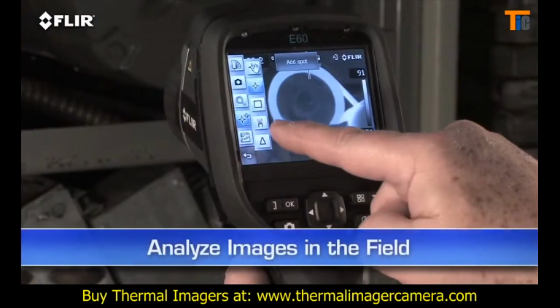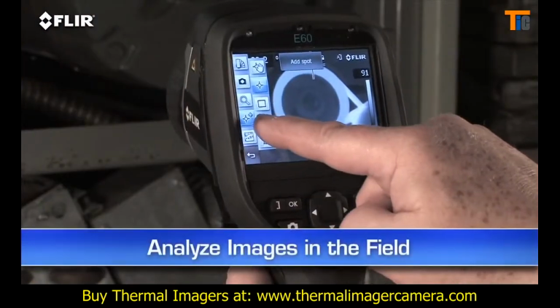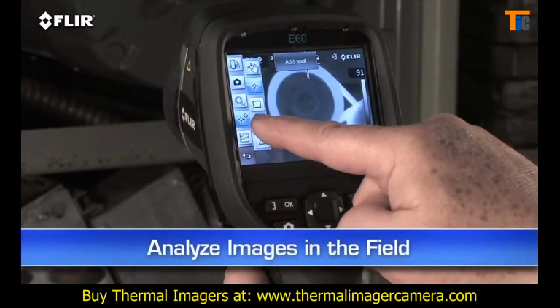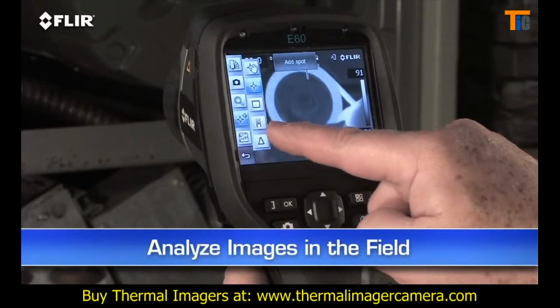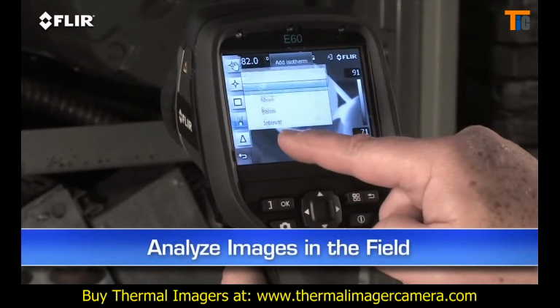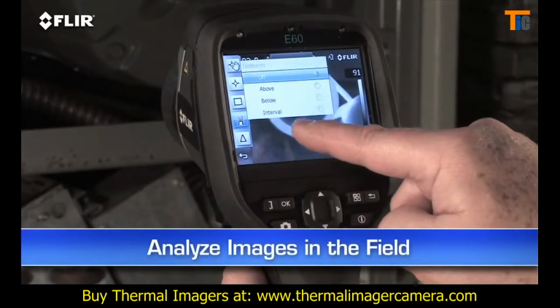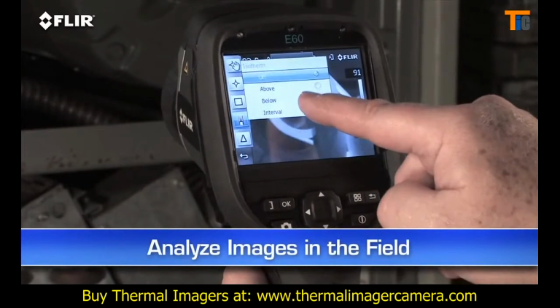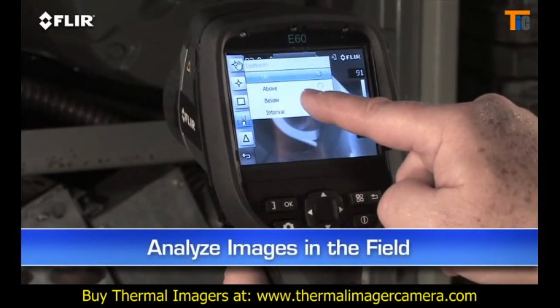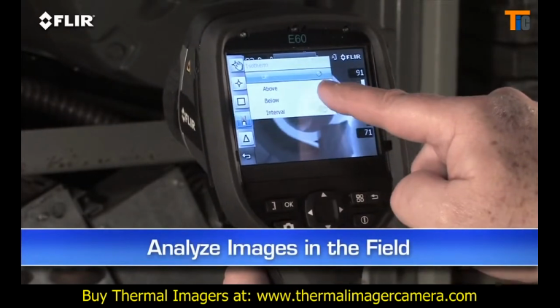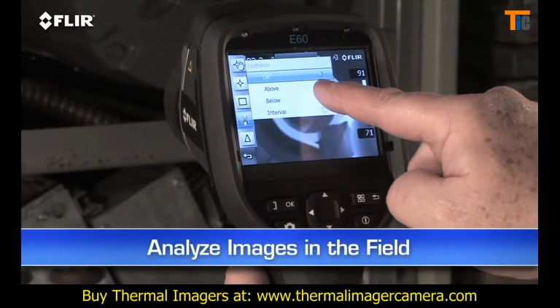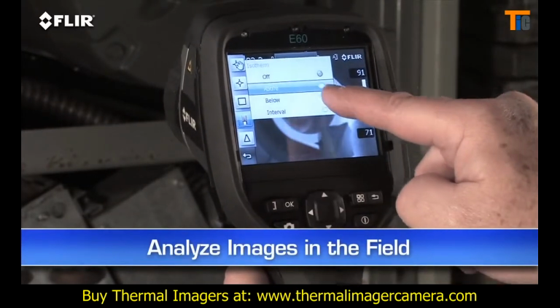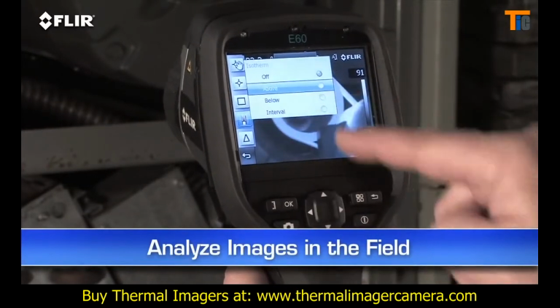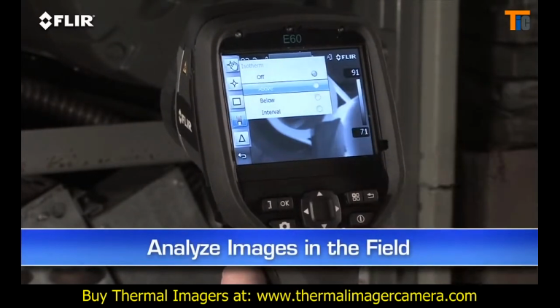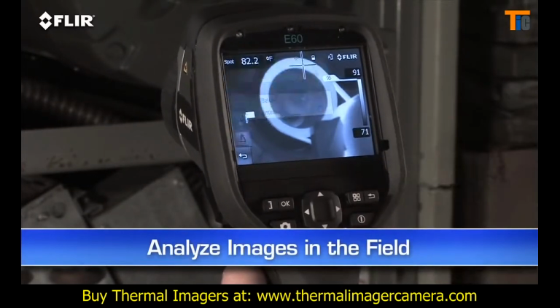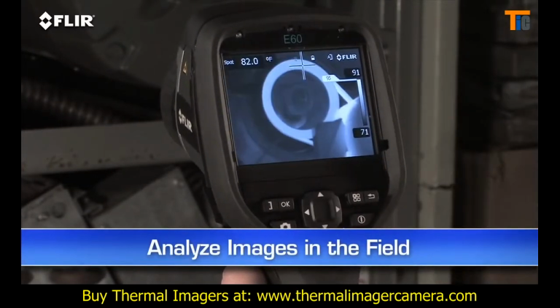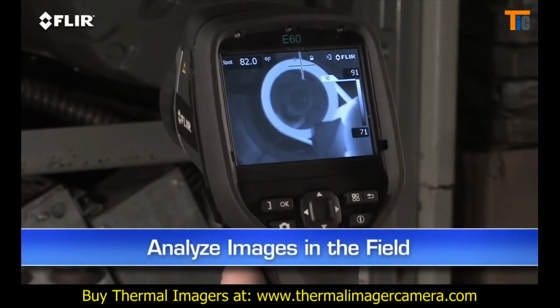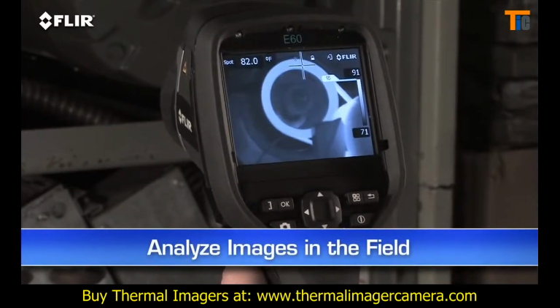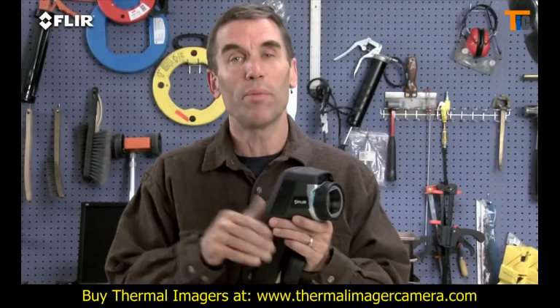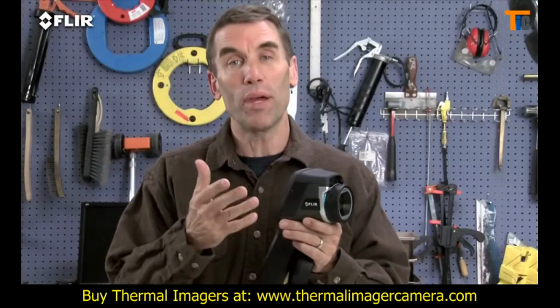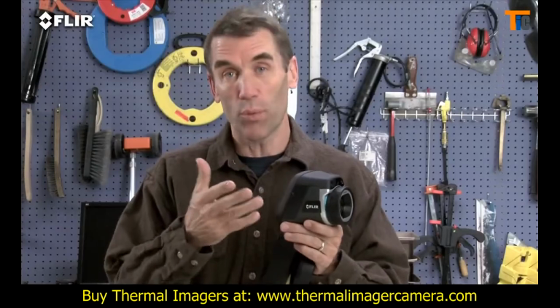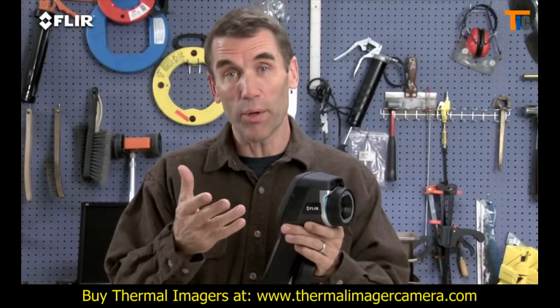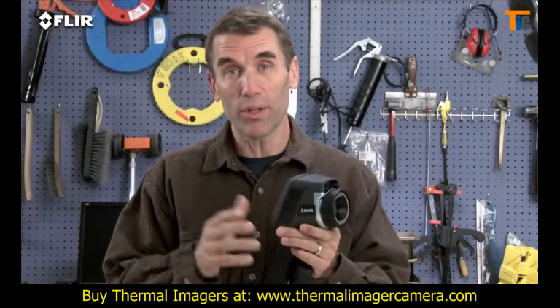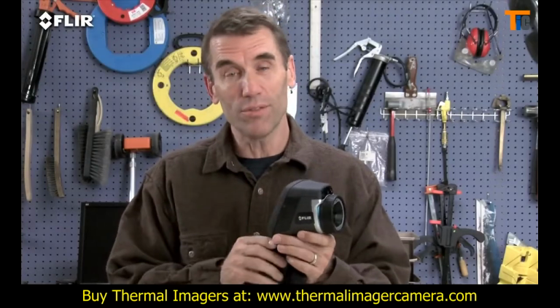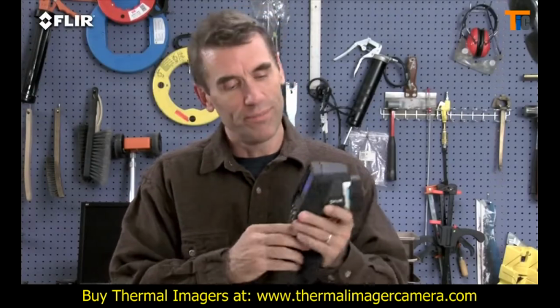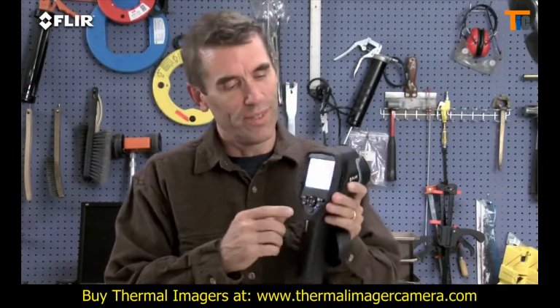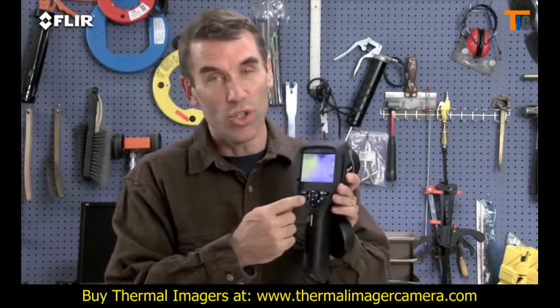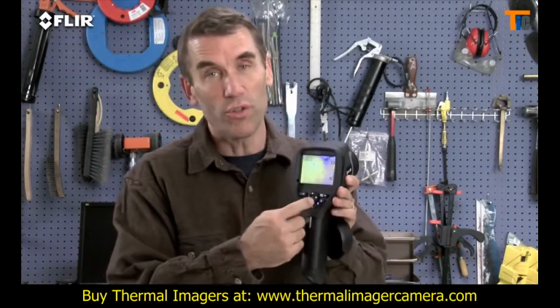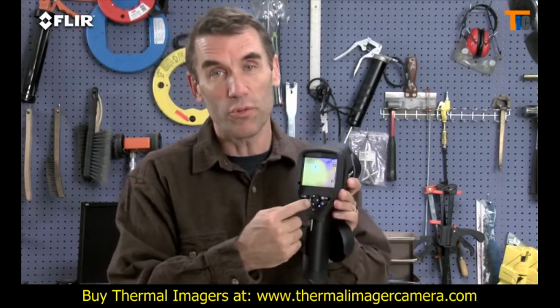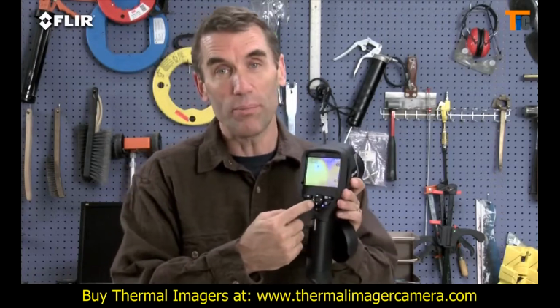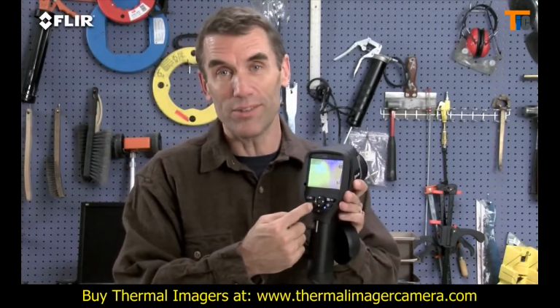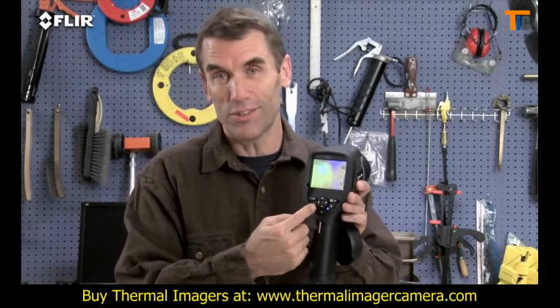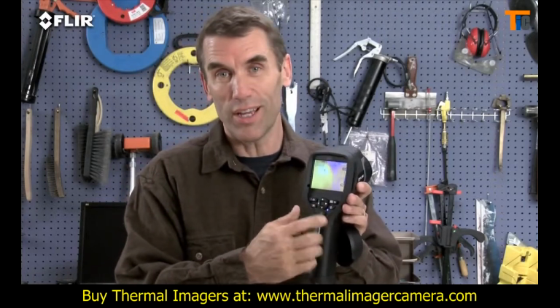This lets you analyze any spot in the image right in the field. By the way, if you're wearing work gloves, you can use these big buttons instead.